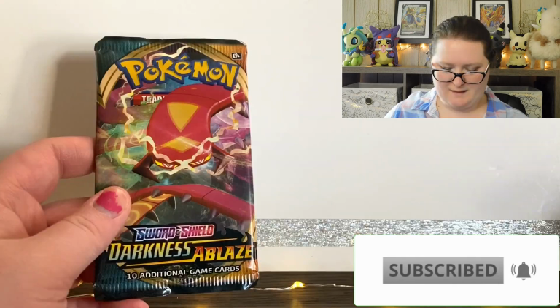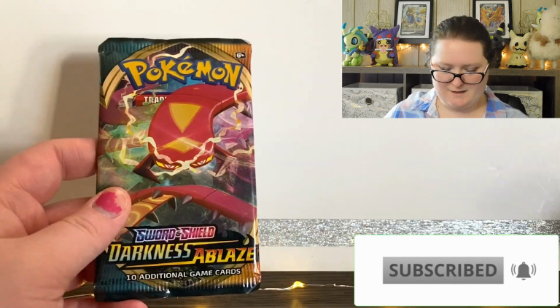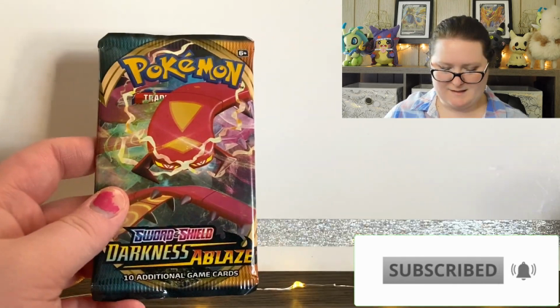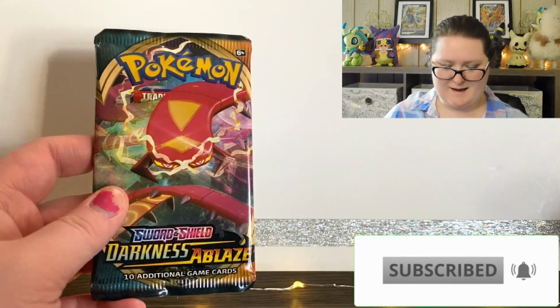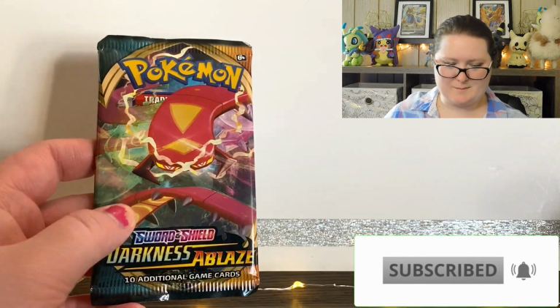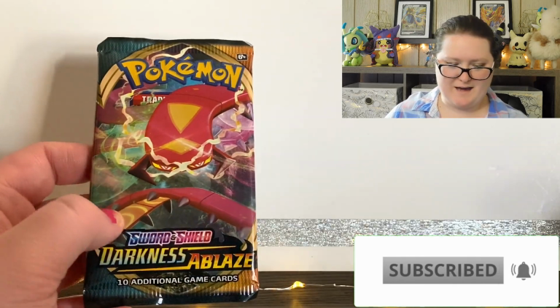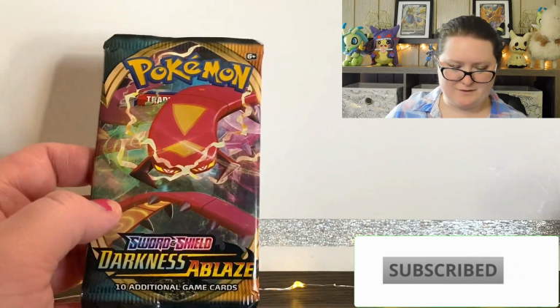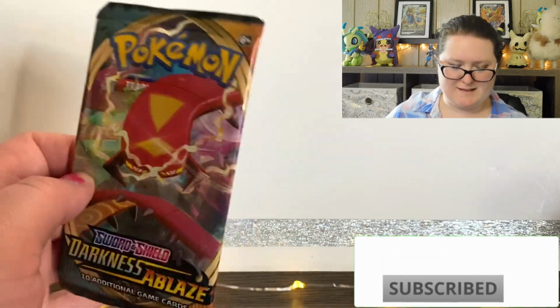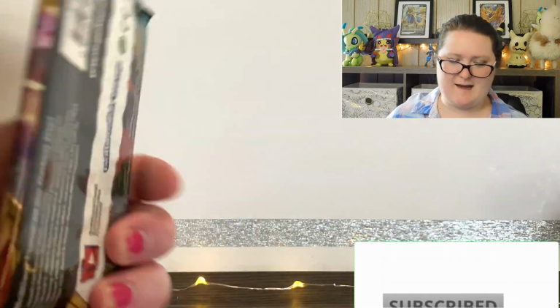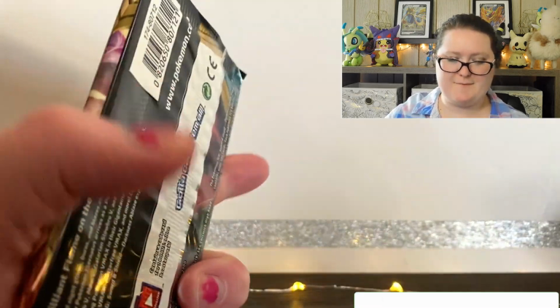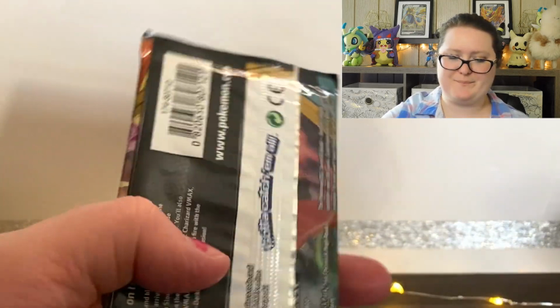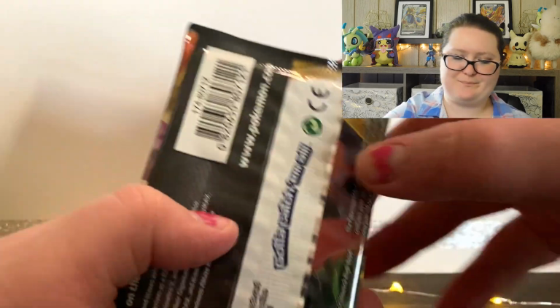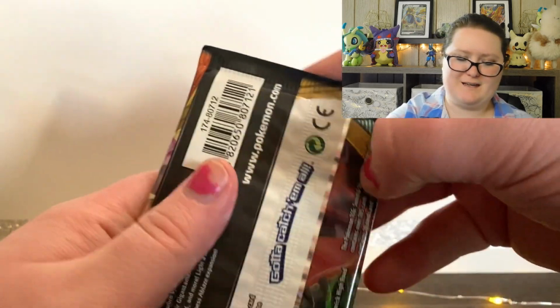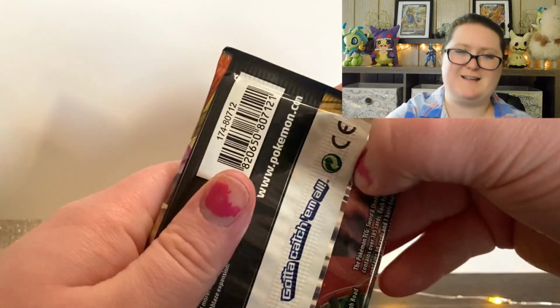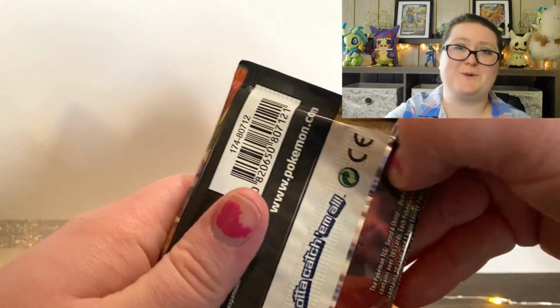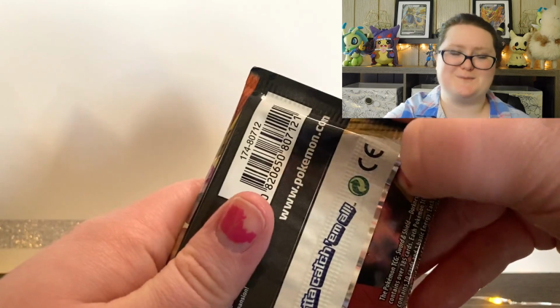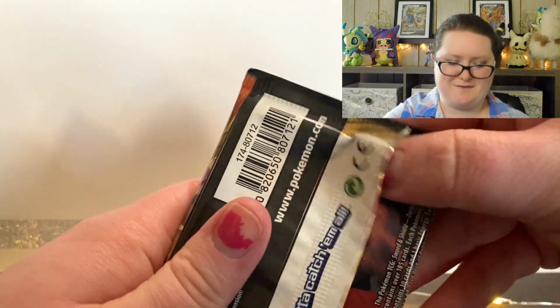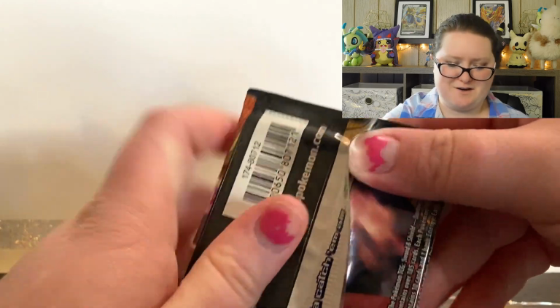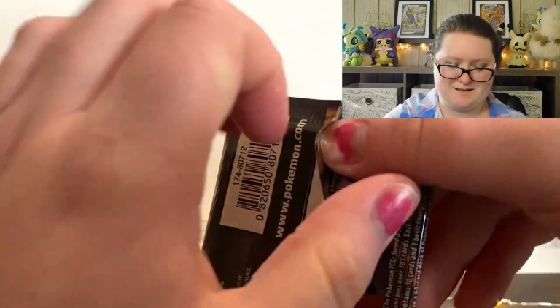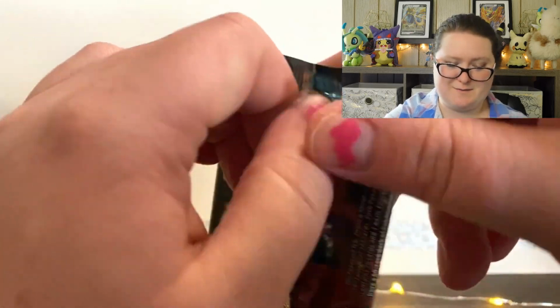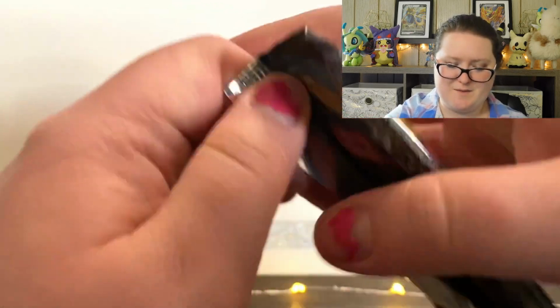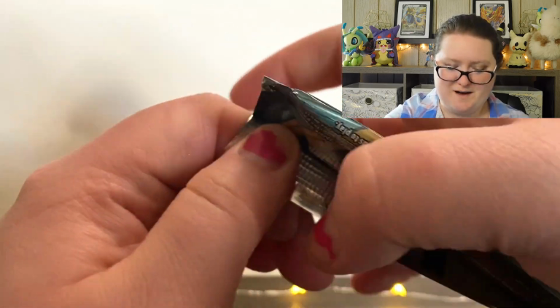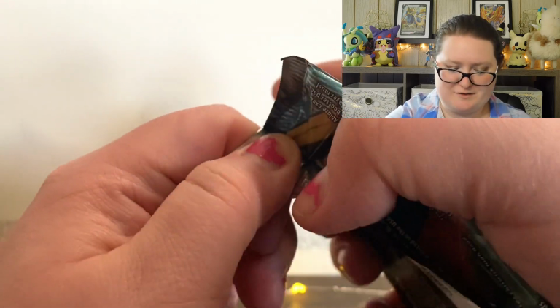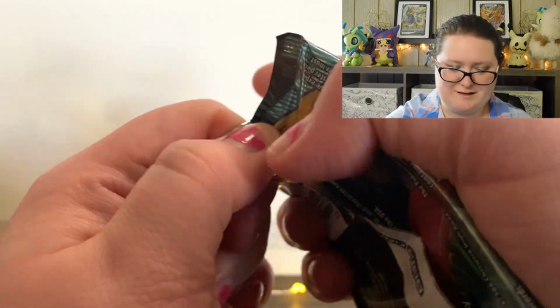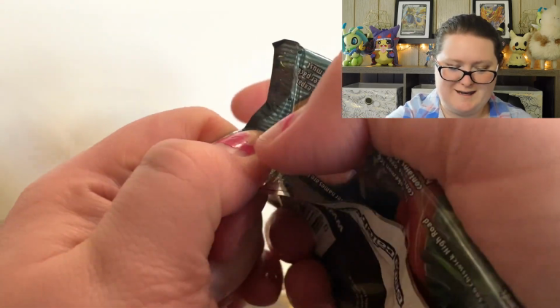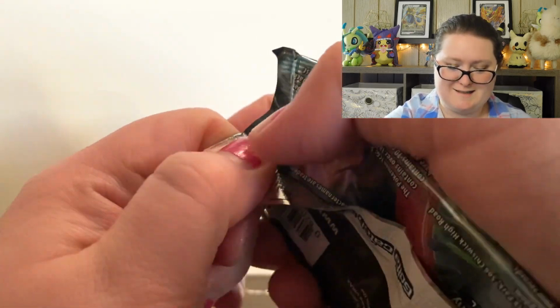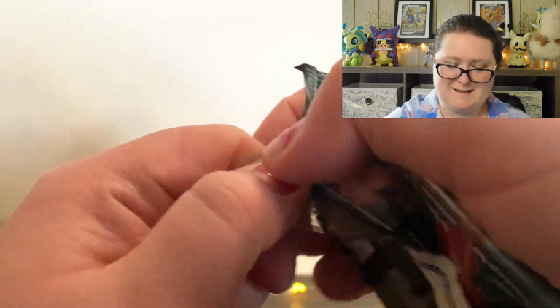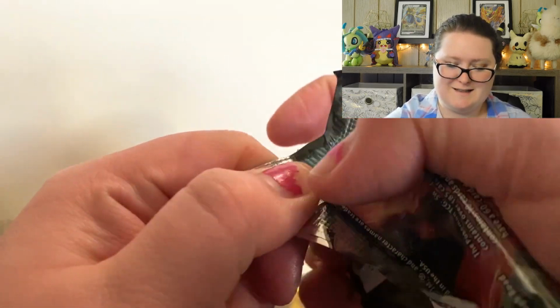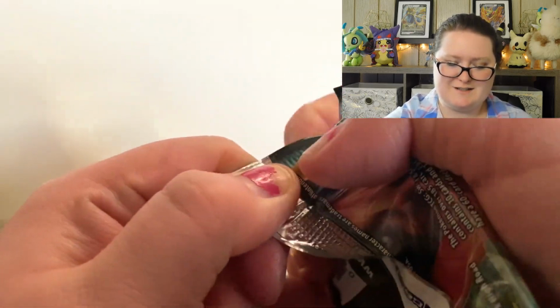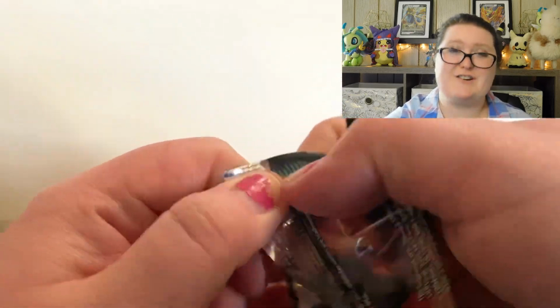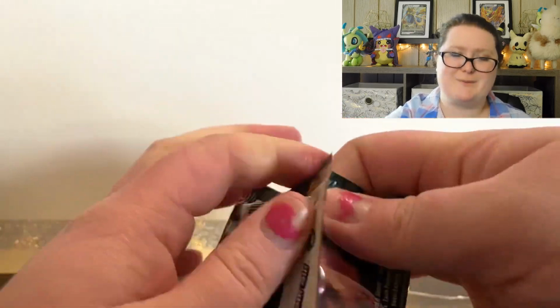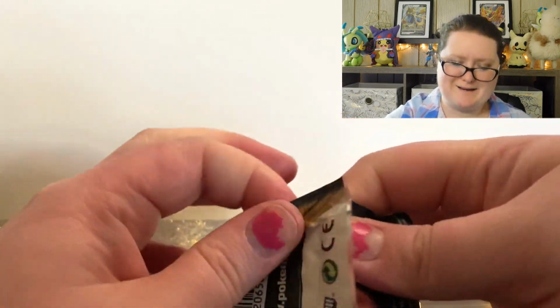Here's the last pack for today, and then of course we have the awesome model kit to talk about.